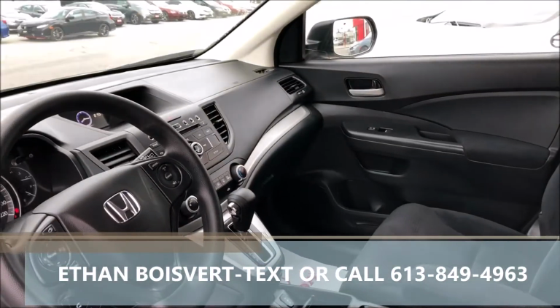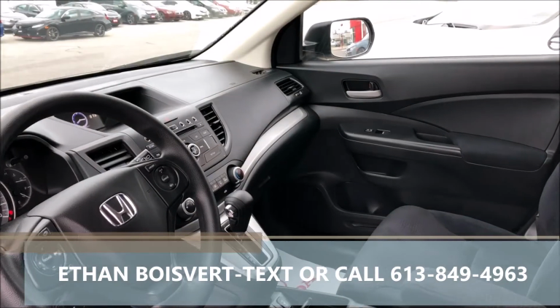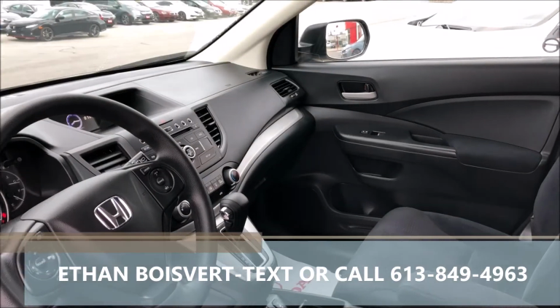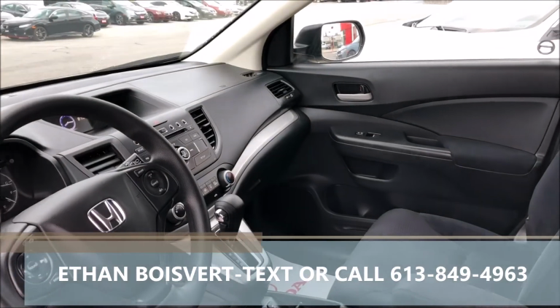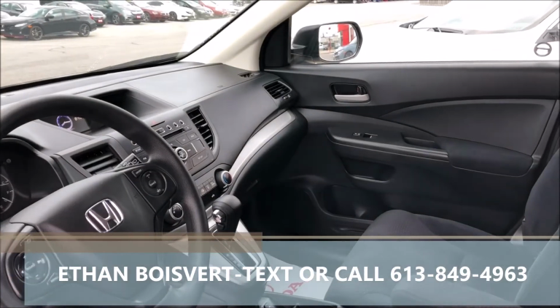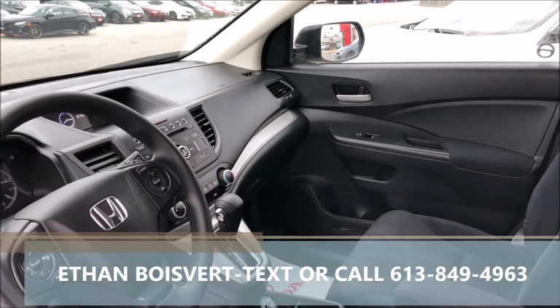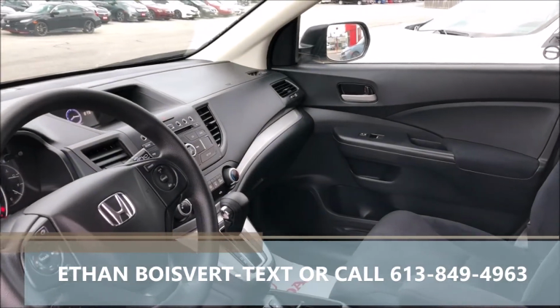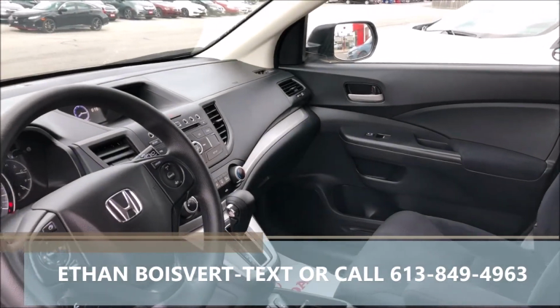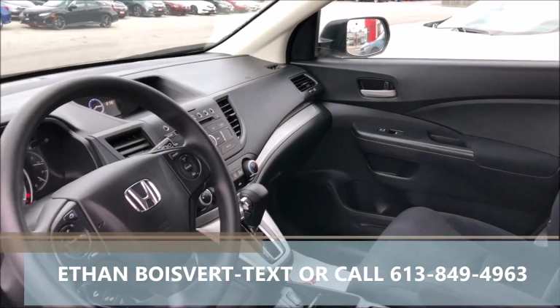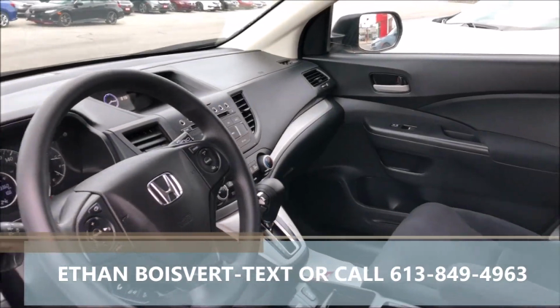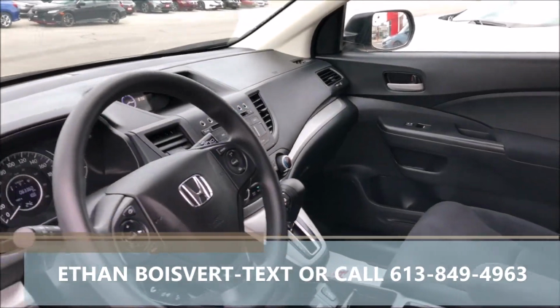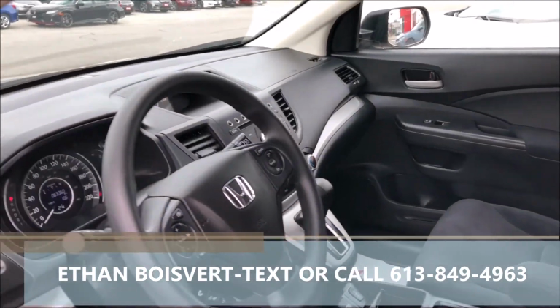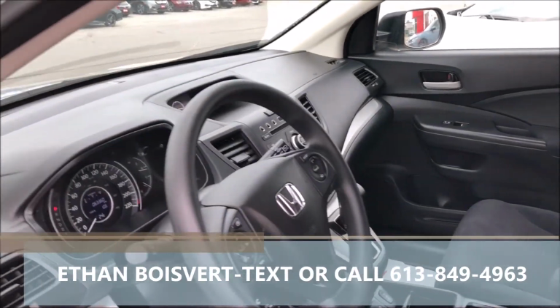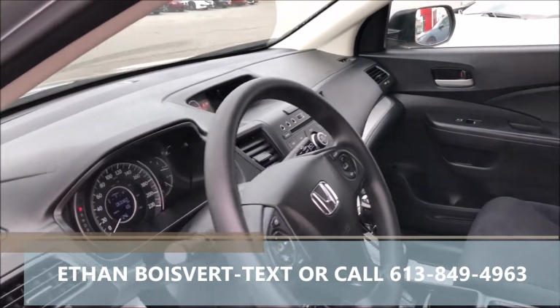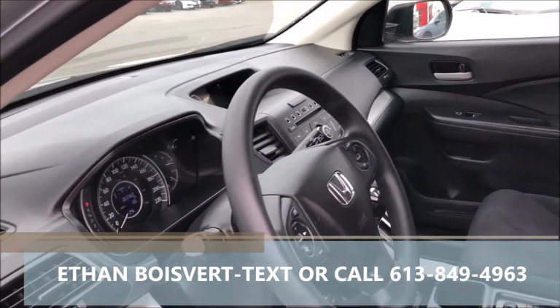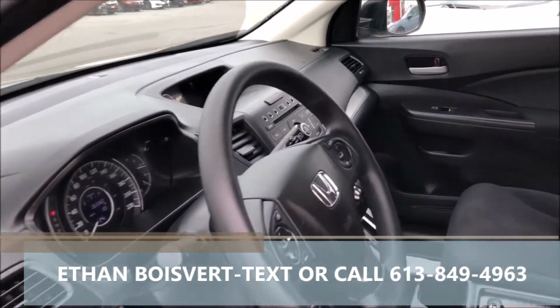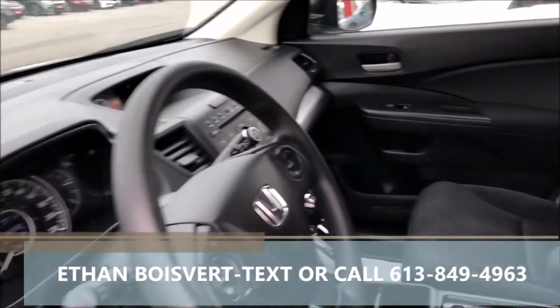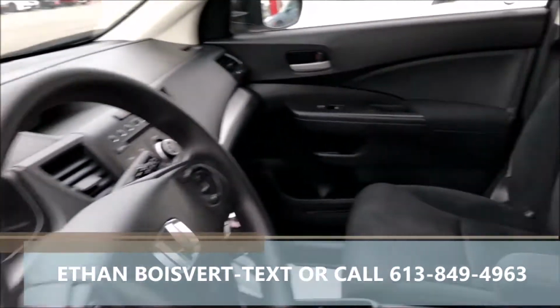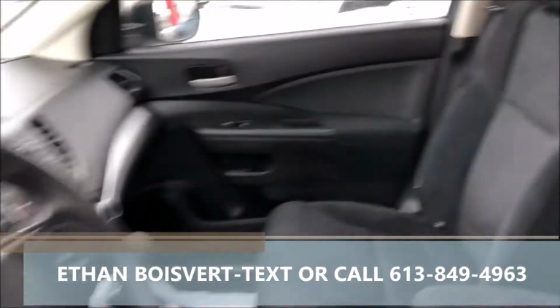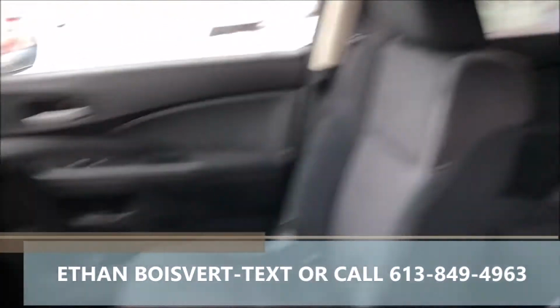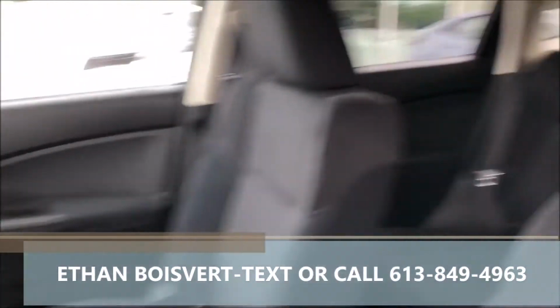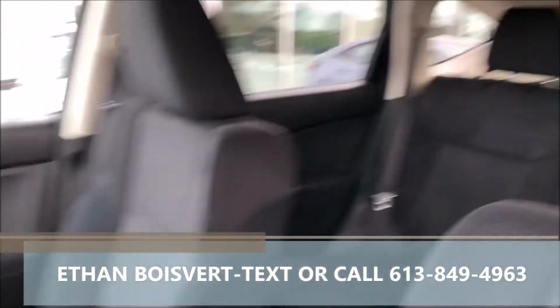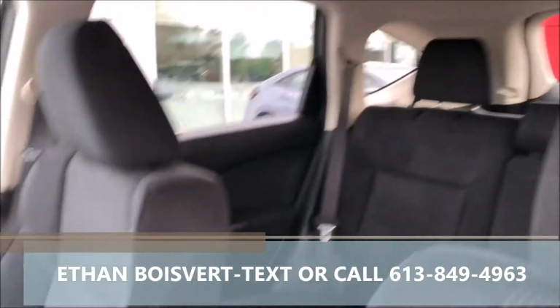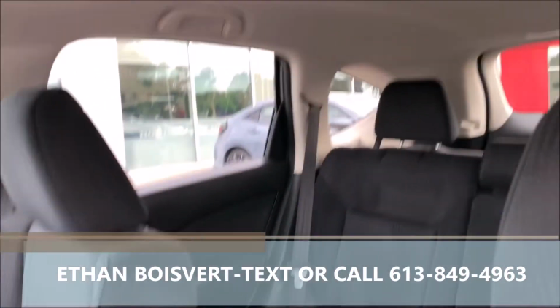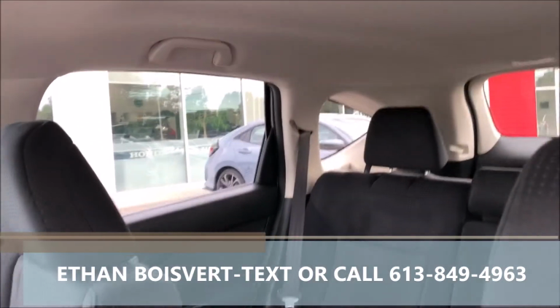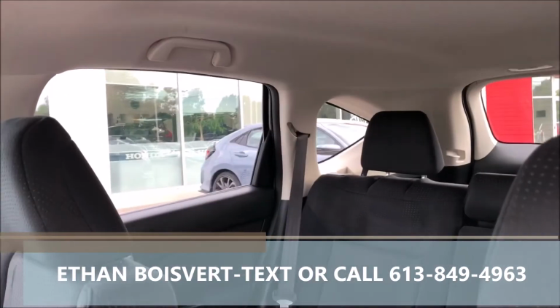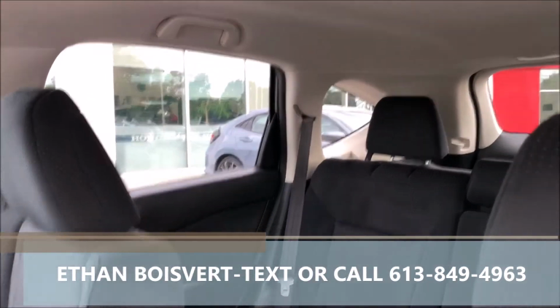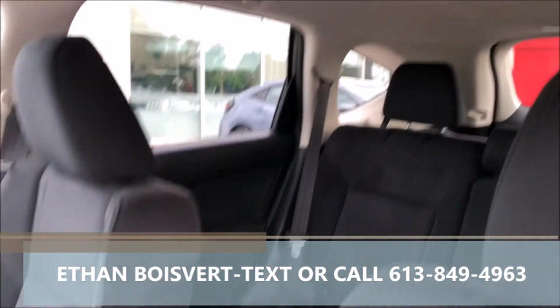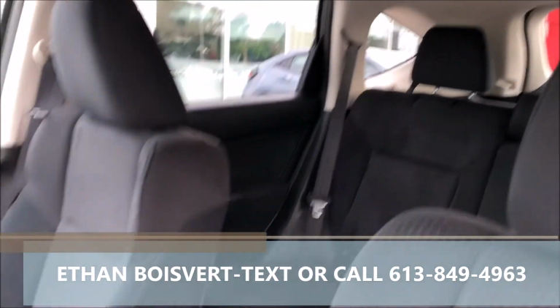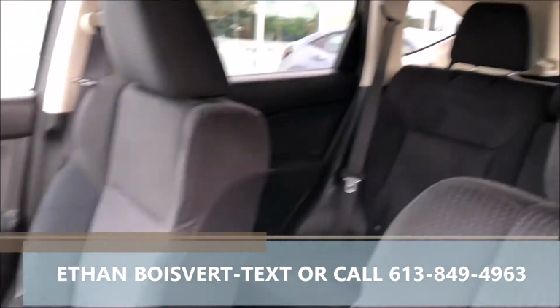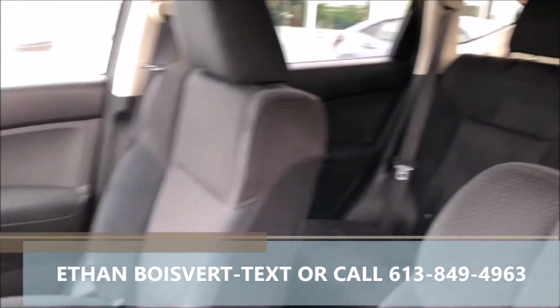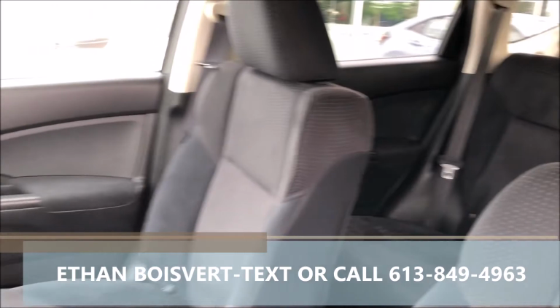Nice package, low kilometers on this — 63,360 to date. Black fabric interior.